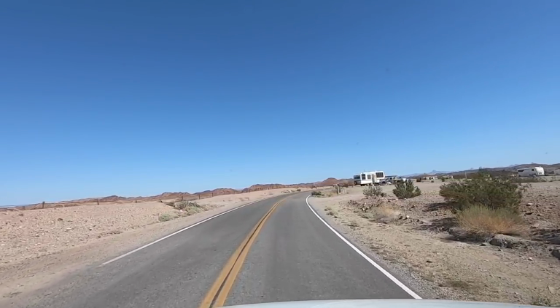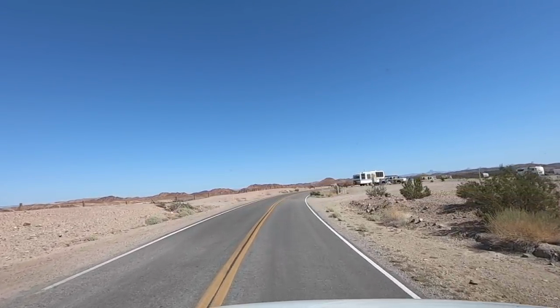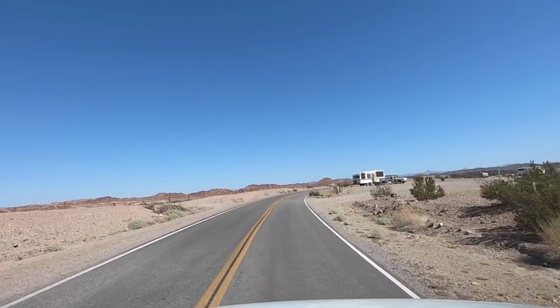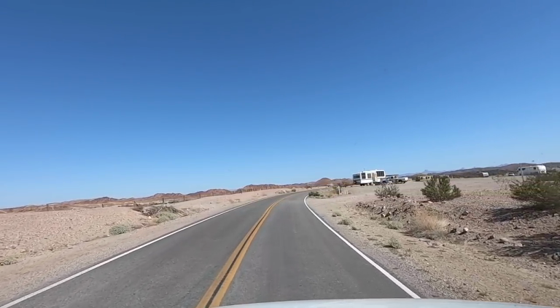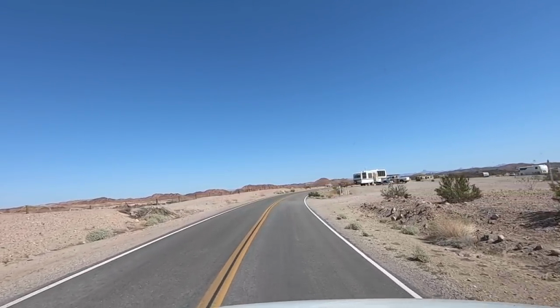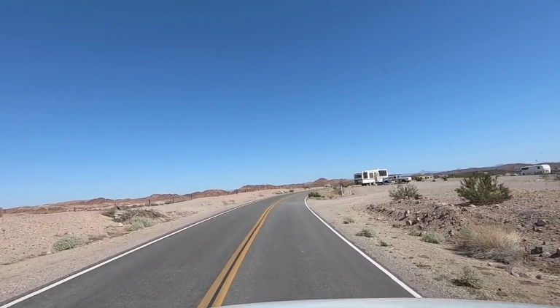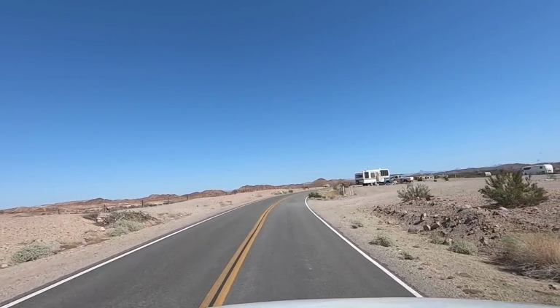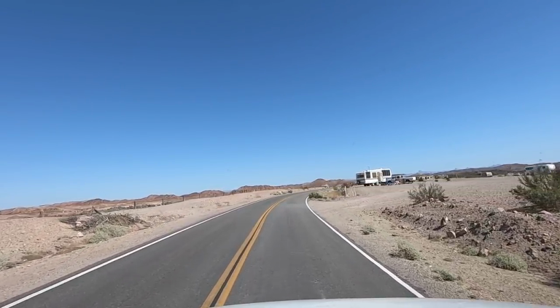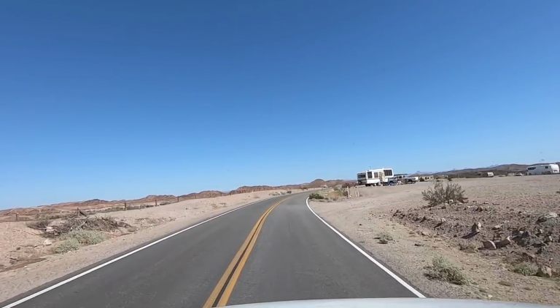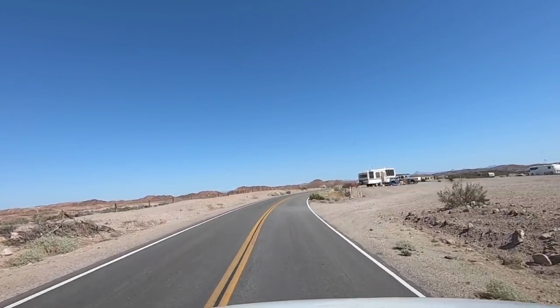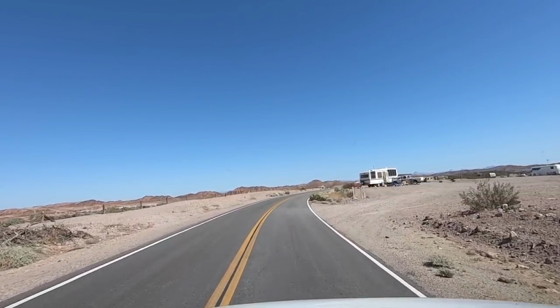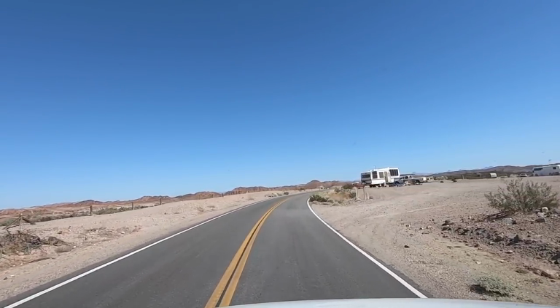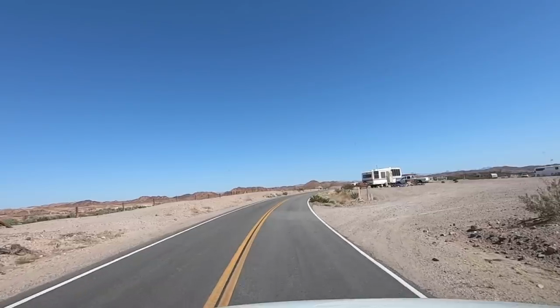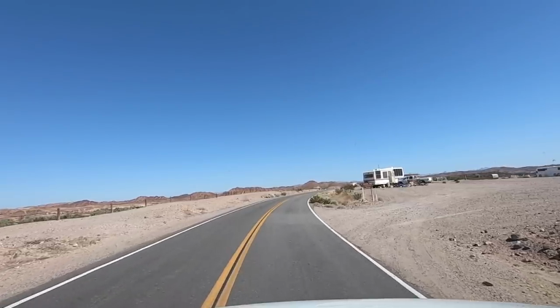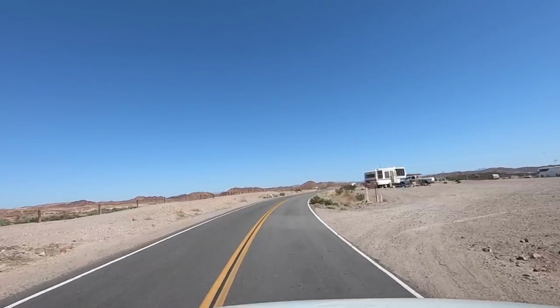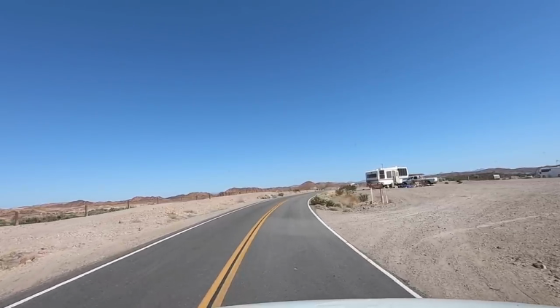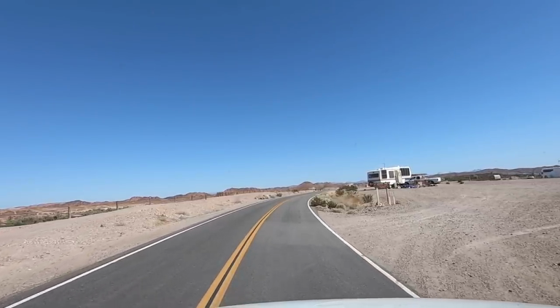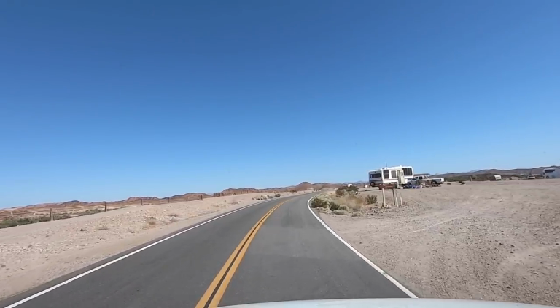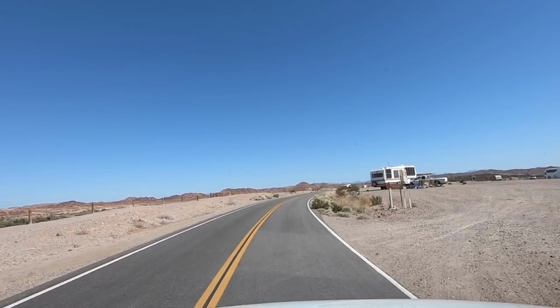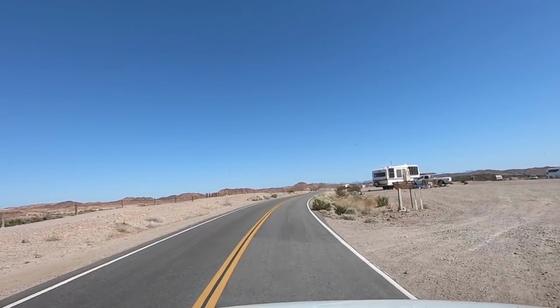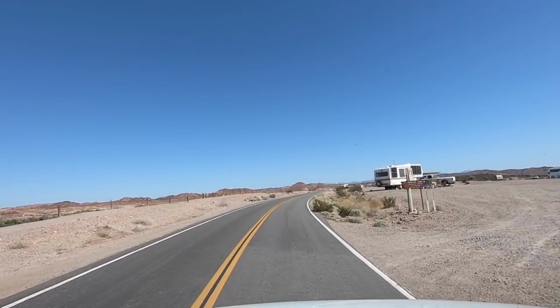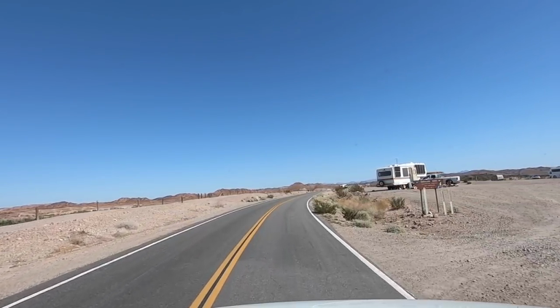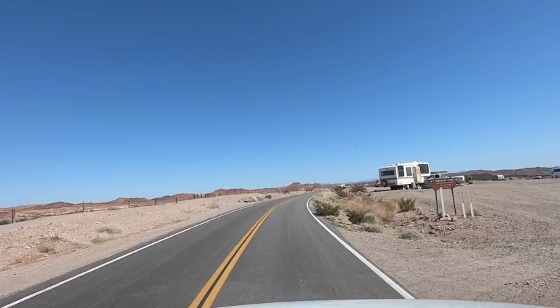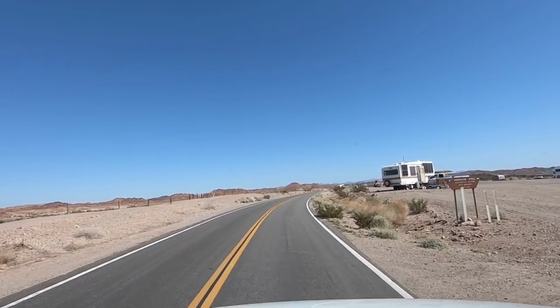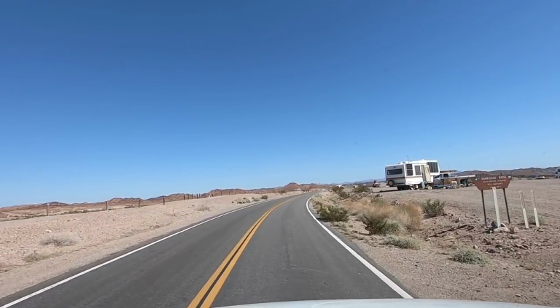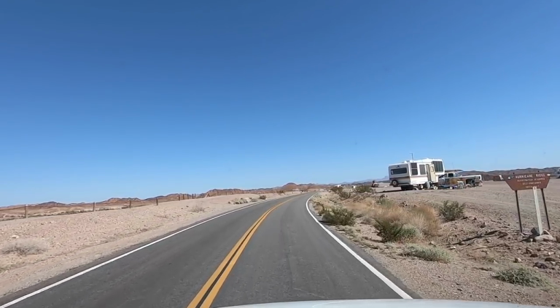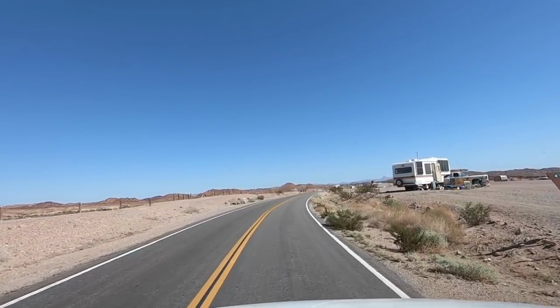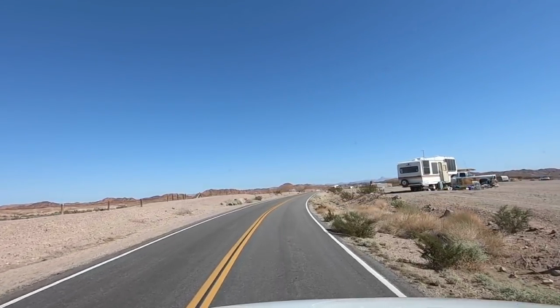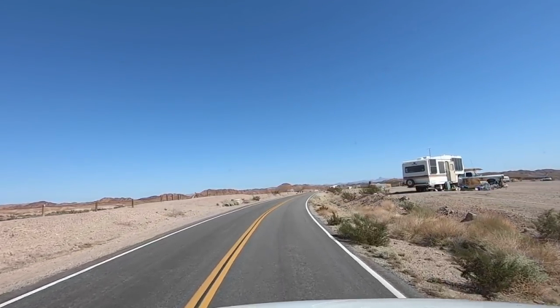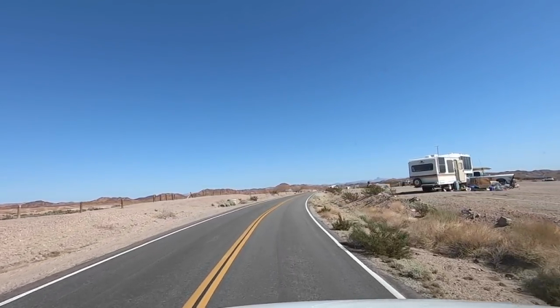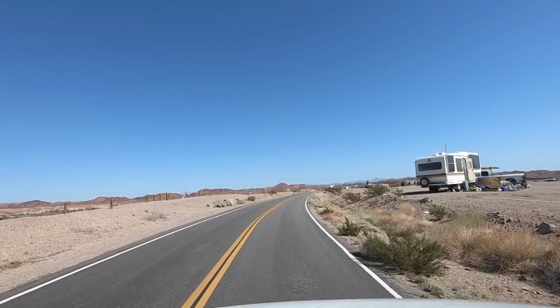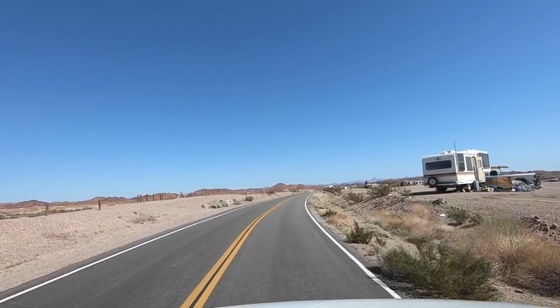I drove back here years ago and I really don't remember much of it. It was a totally different time of year — I think it was actually raining when I was out here before.